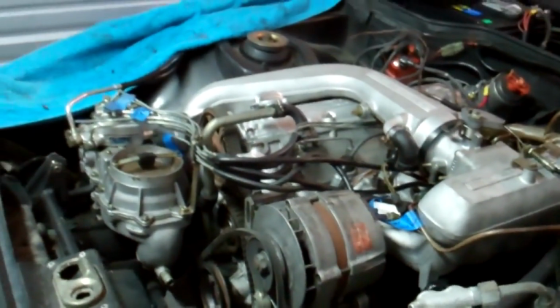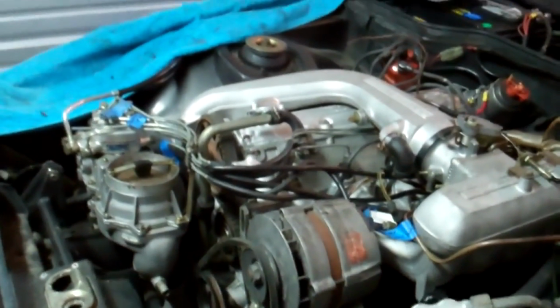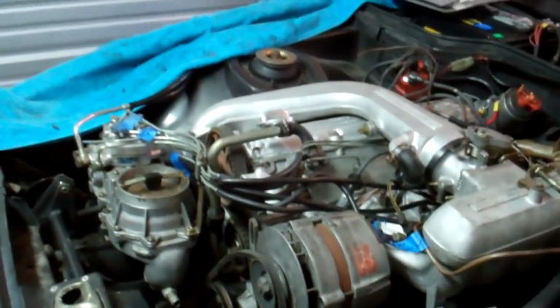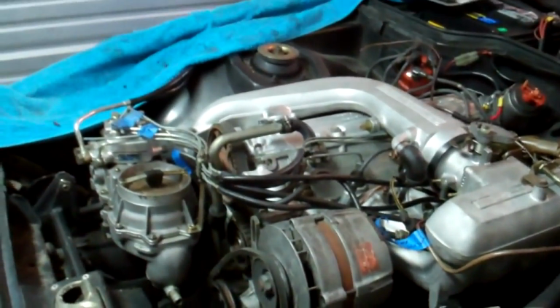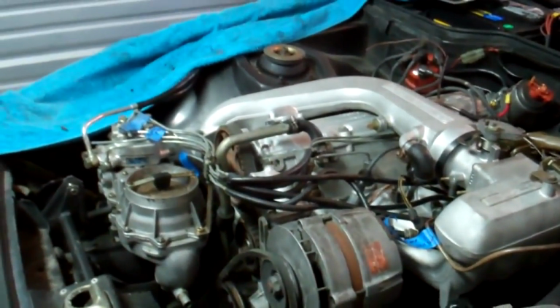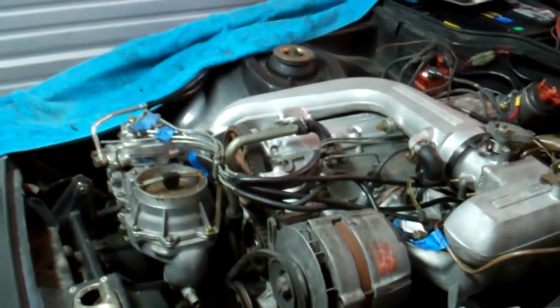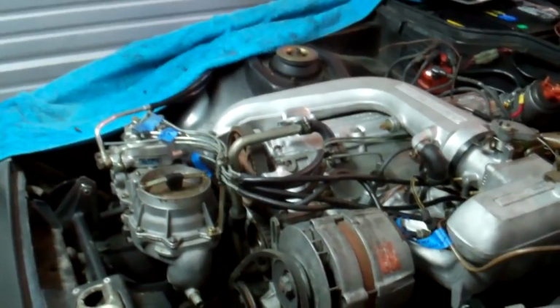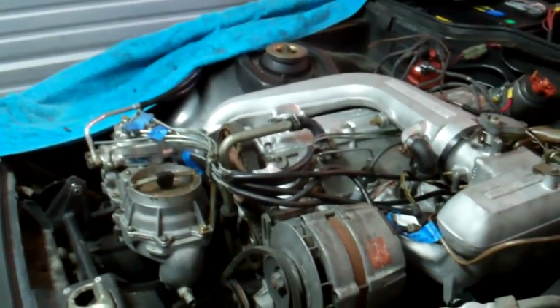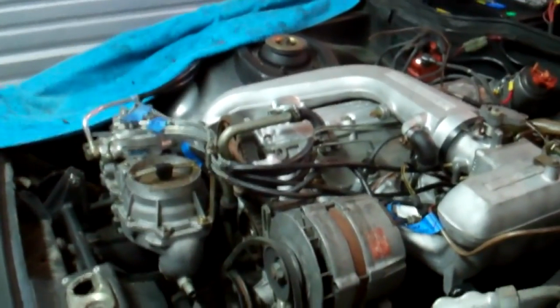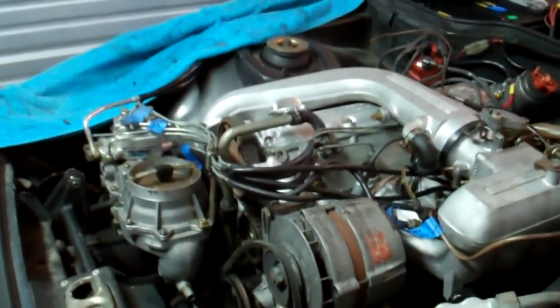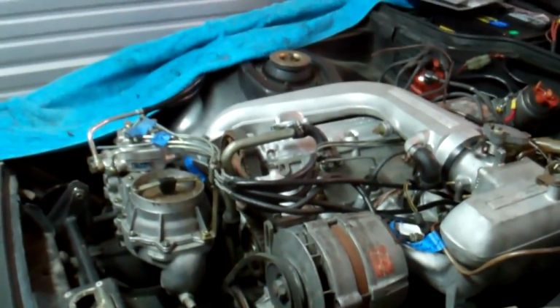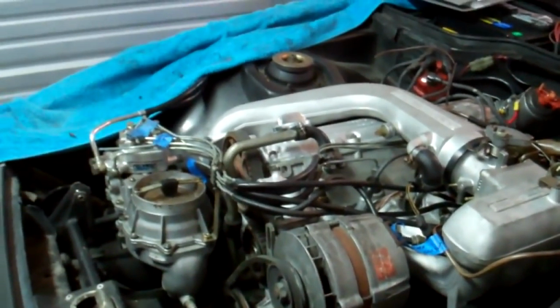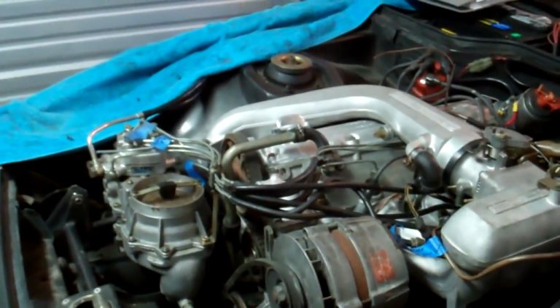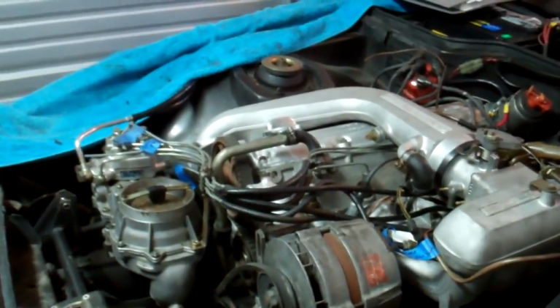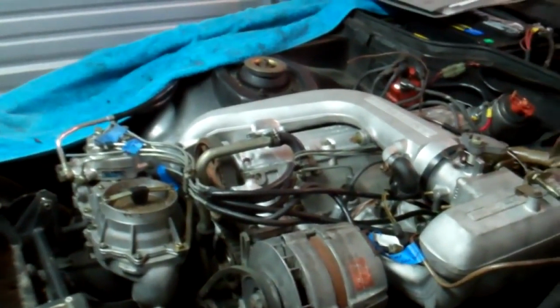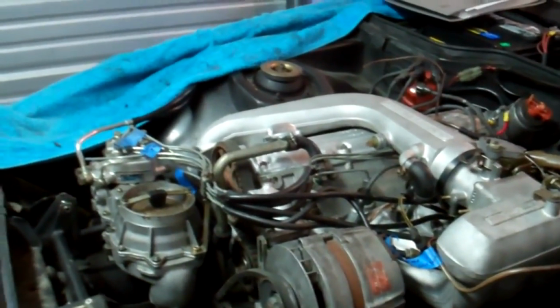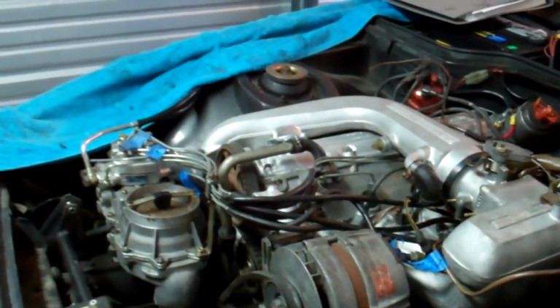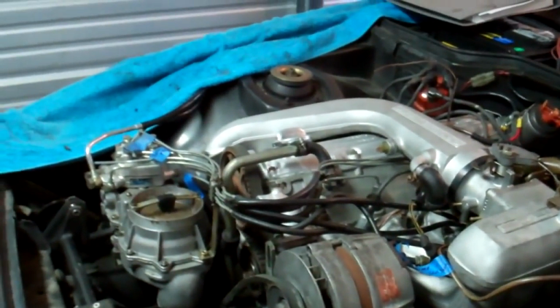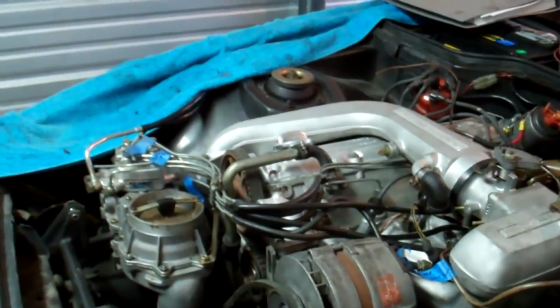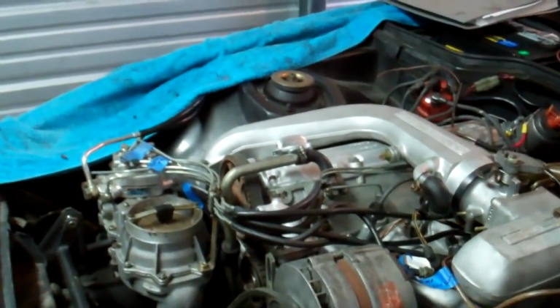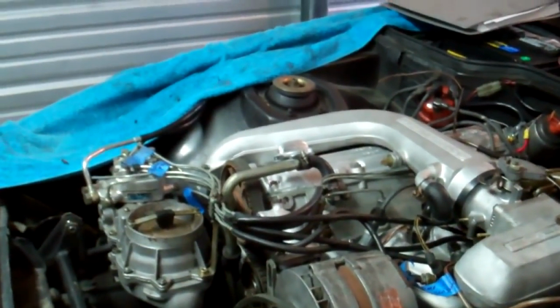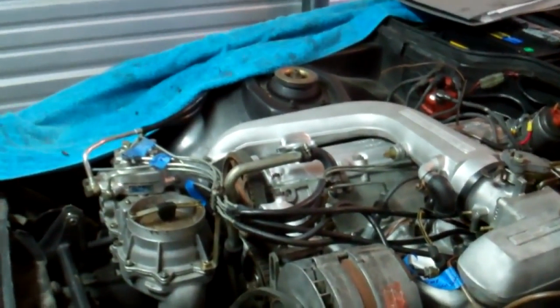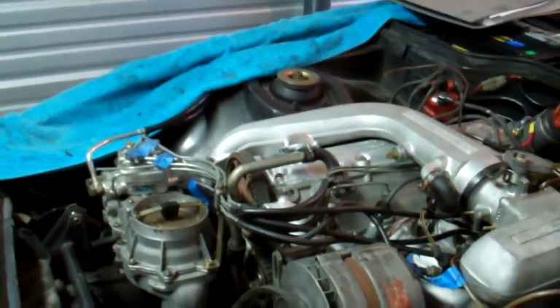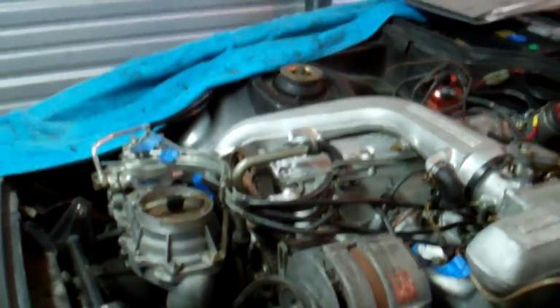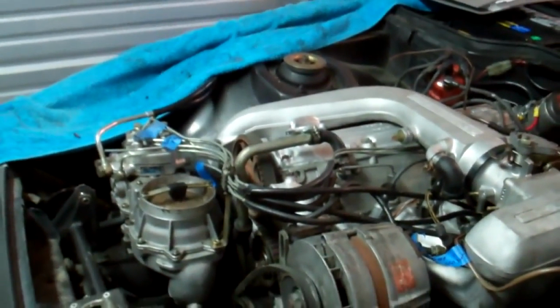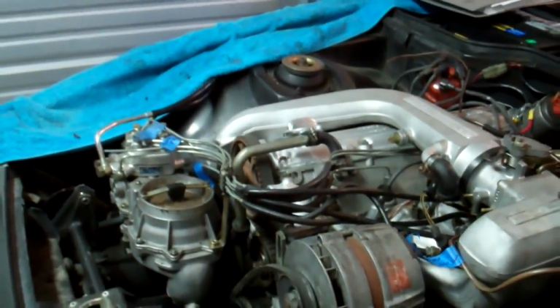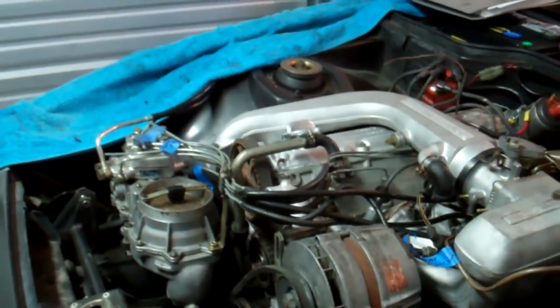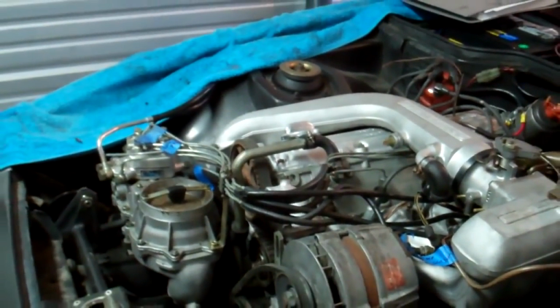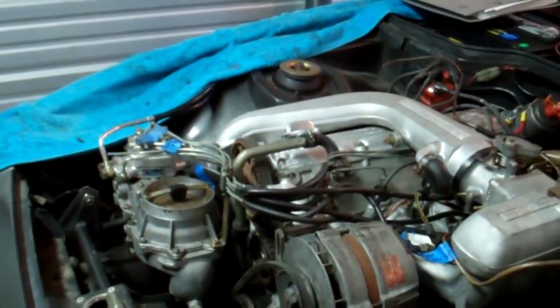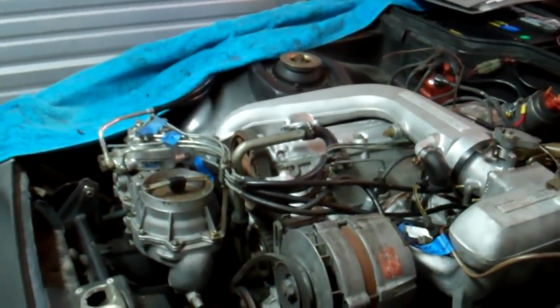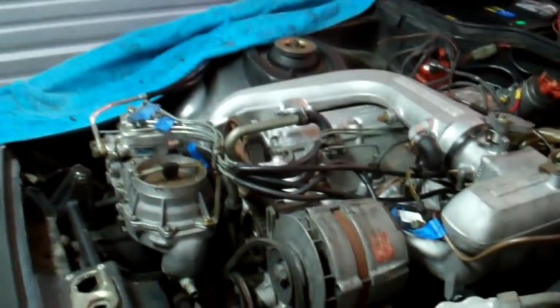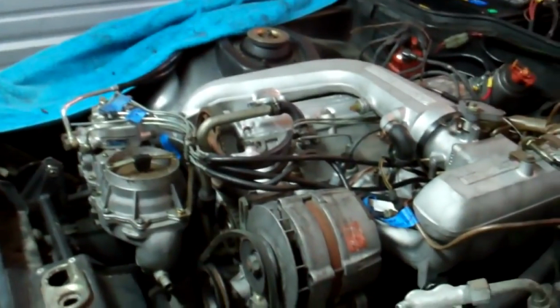I cleaned that up and everything looks really nice. It's still not ready to be running though.